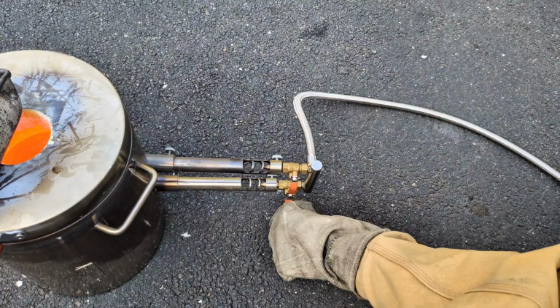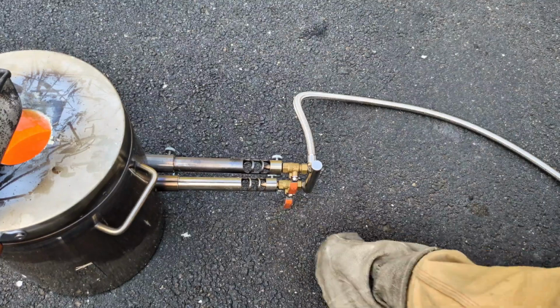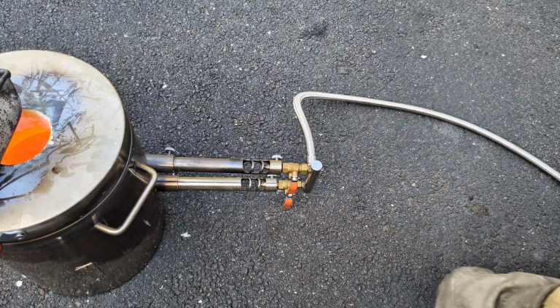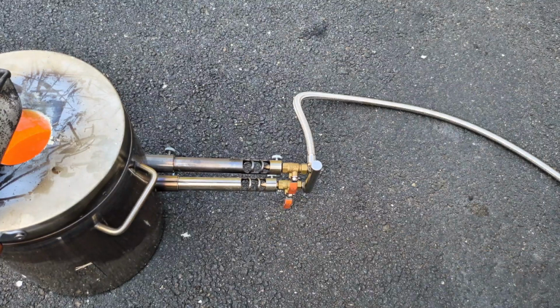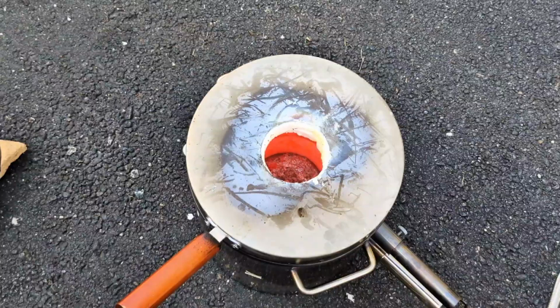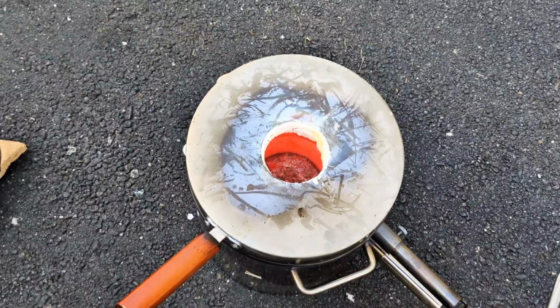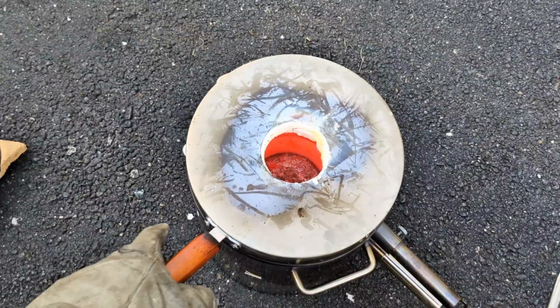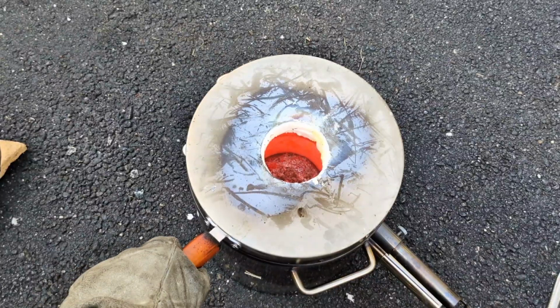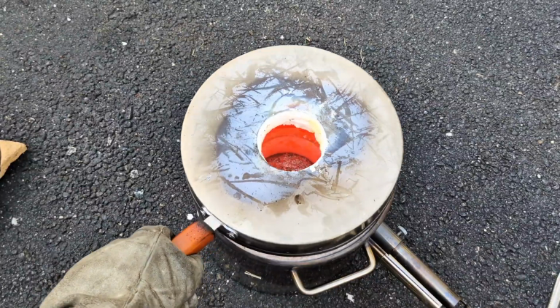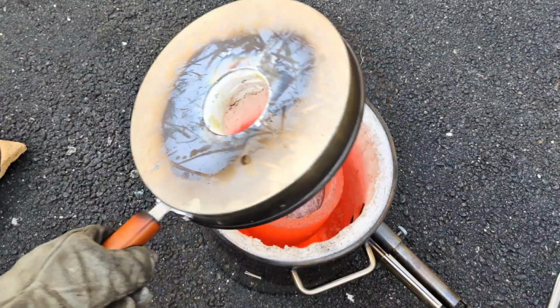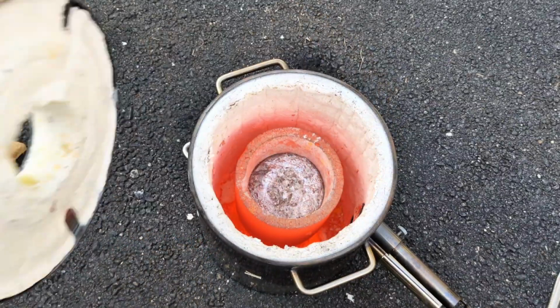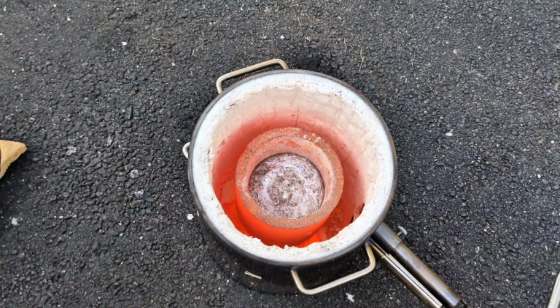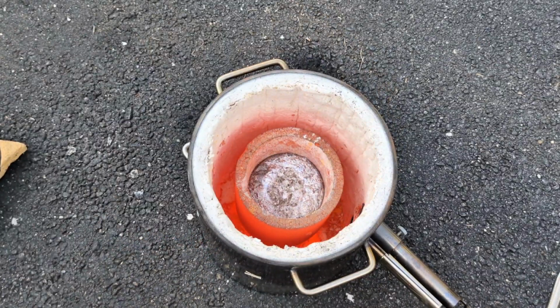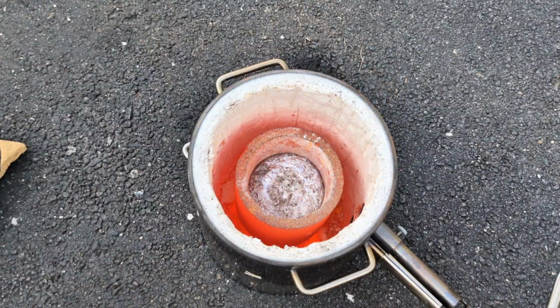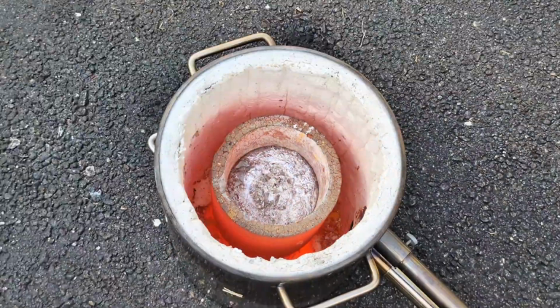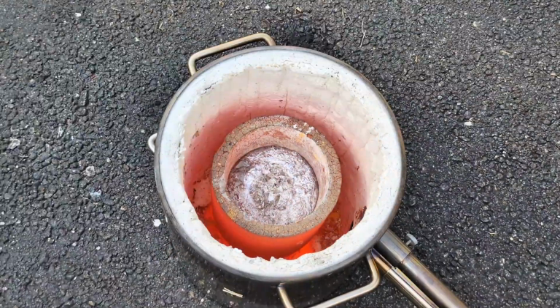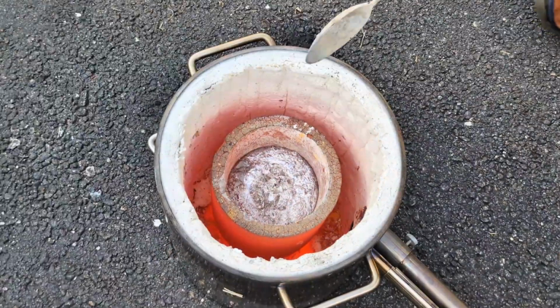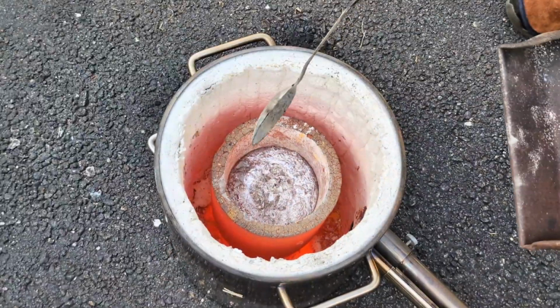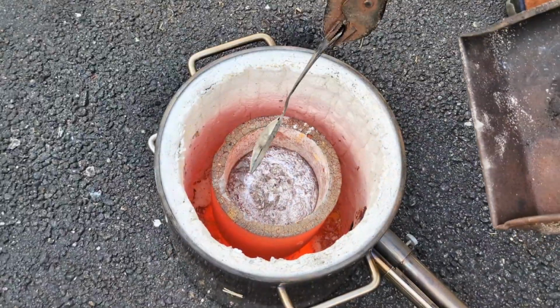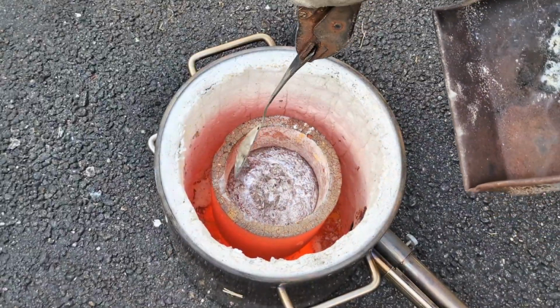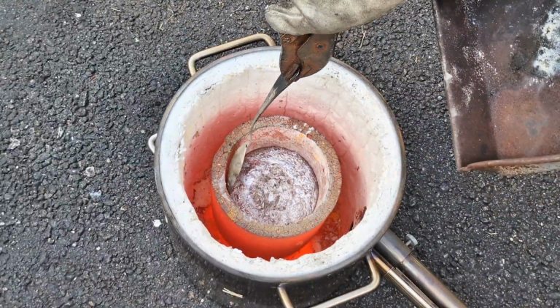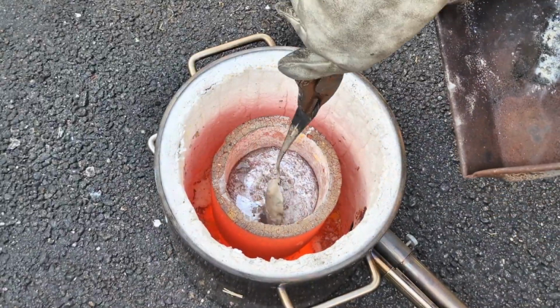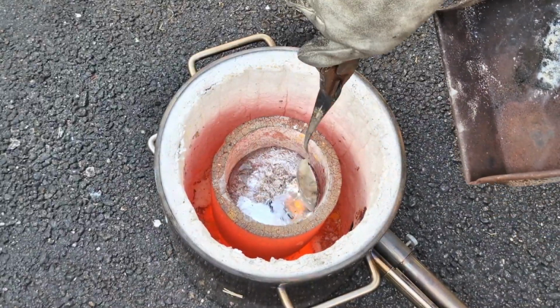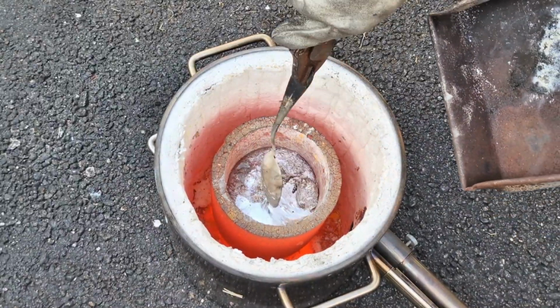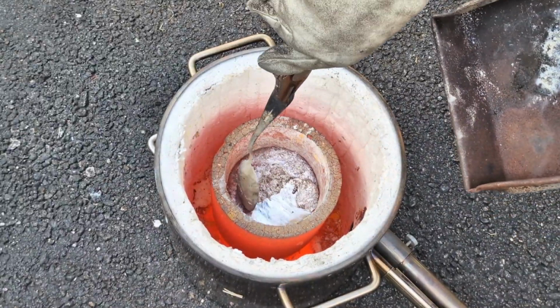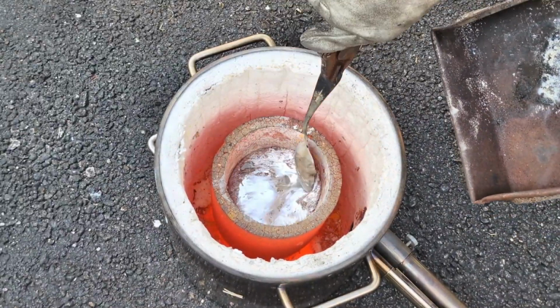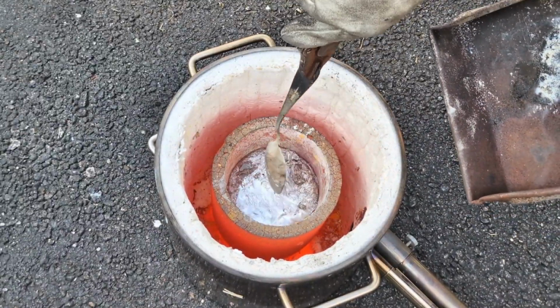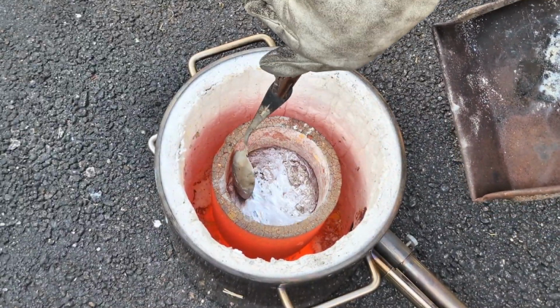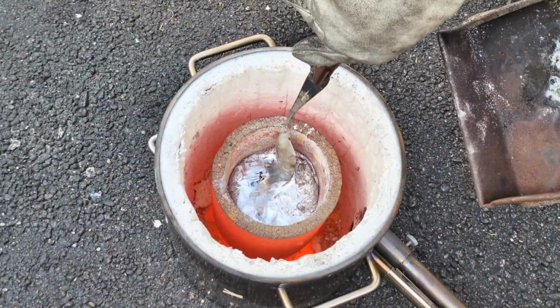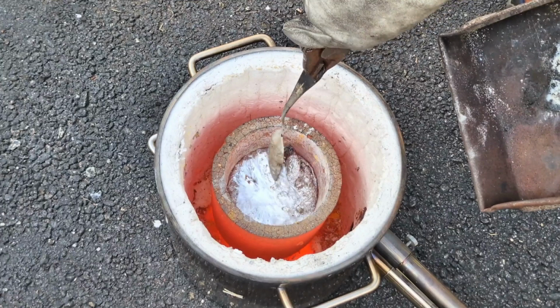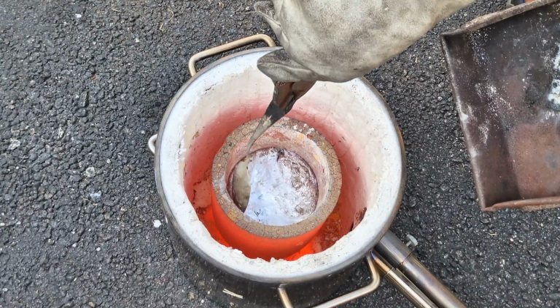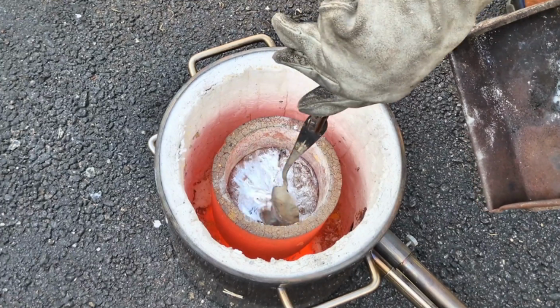Now that I think I have enough metal to cast, I am going to remove the slag from the top of the crucible. I always do this before pouring.